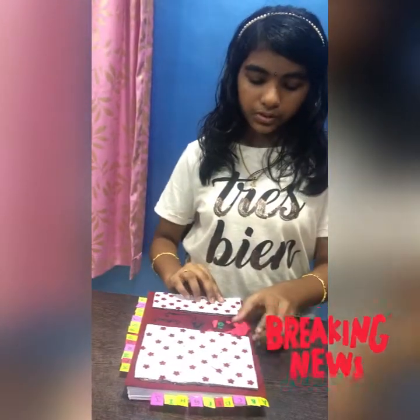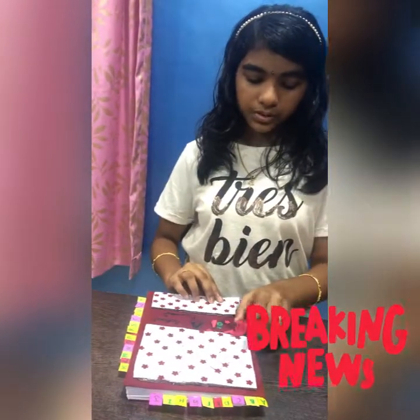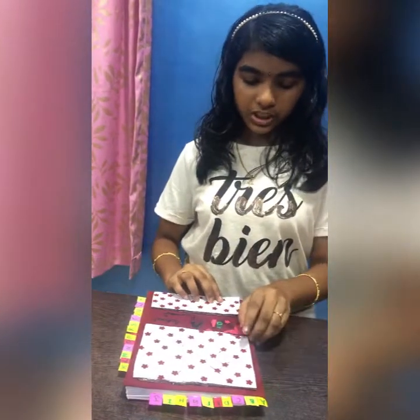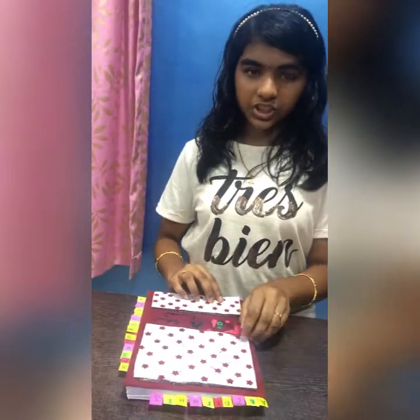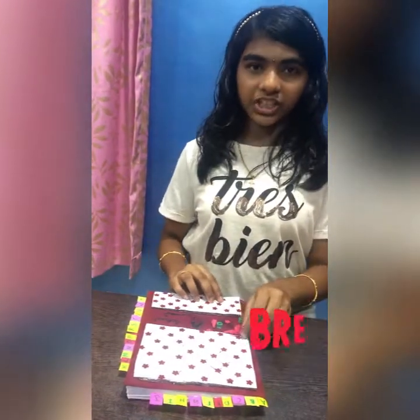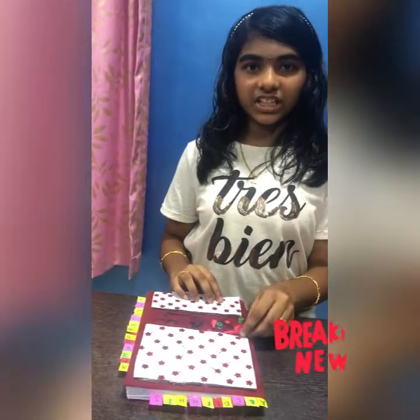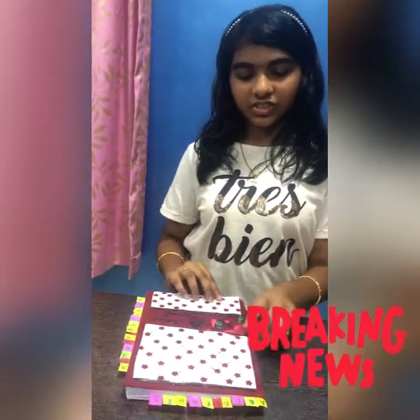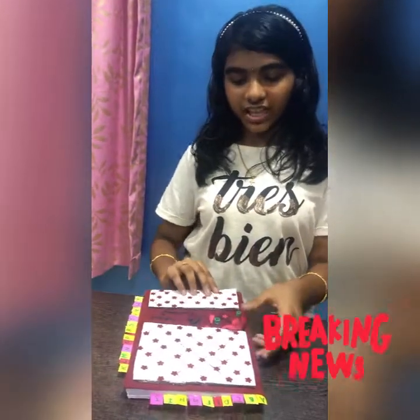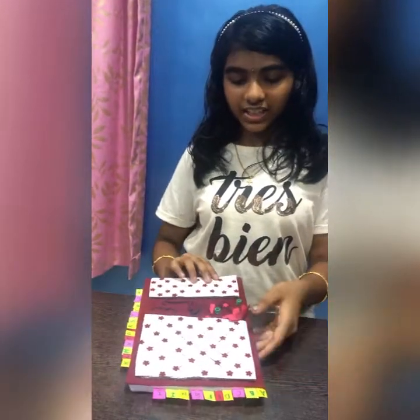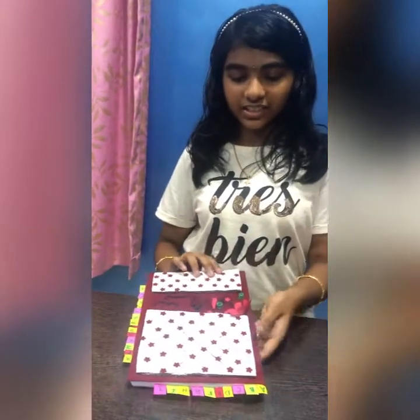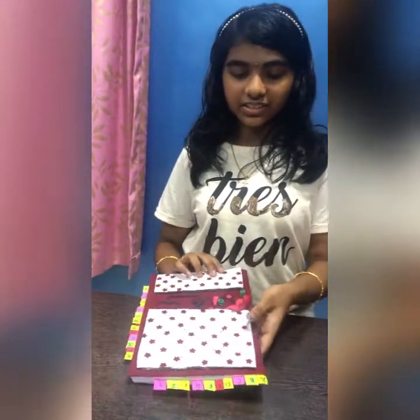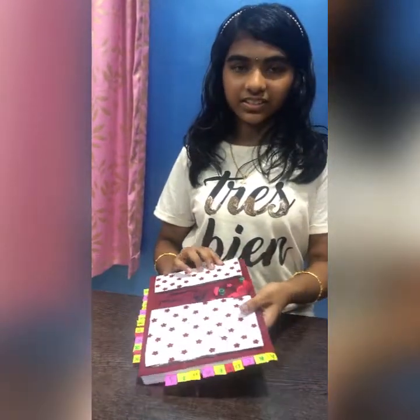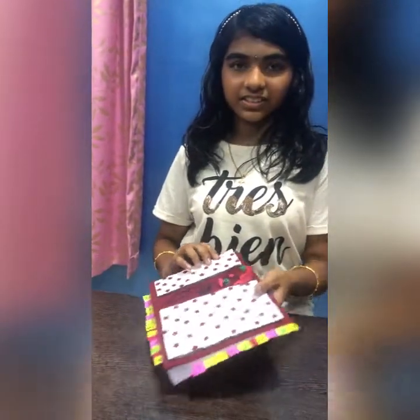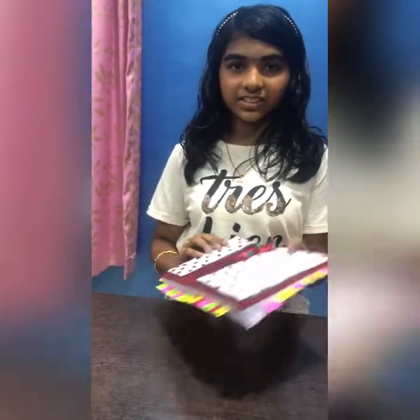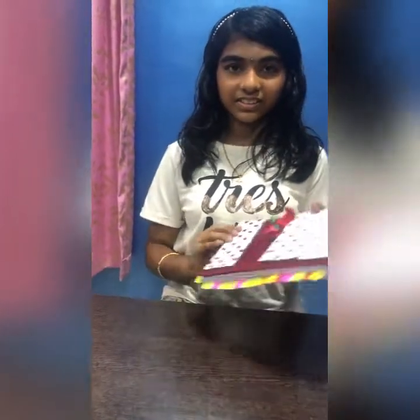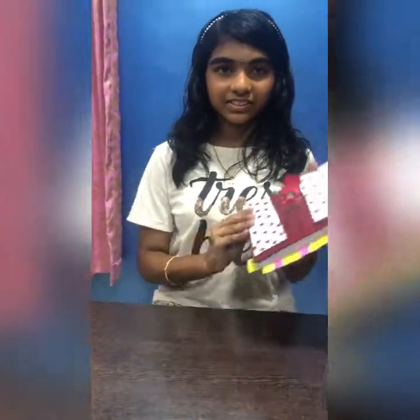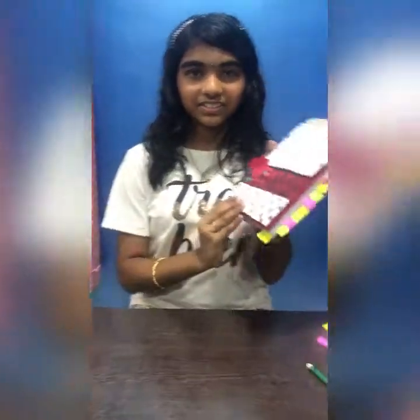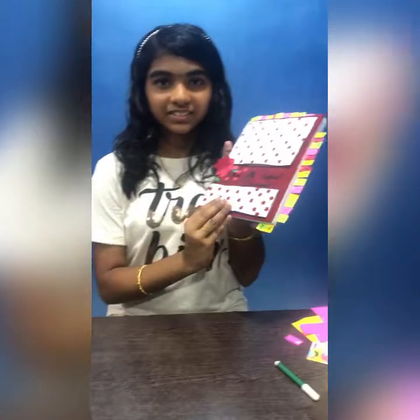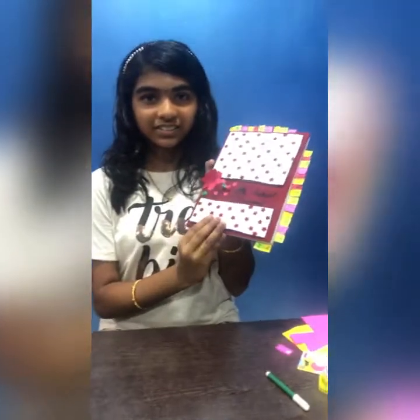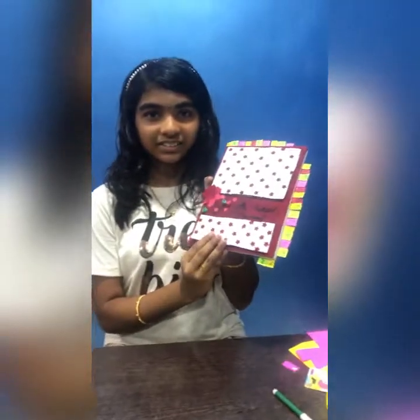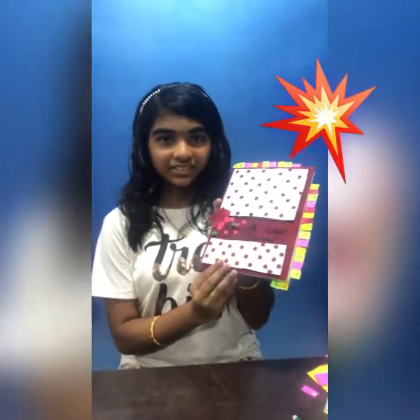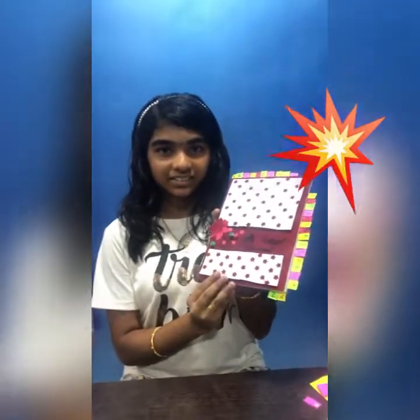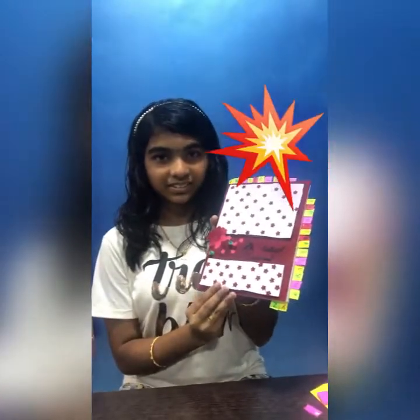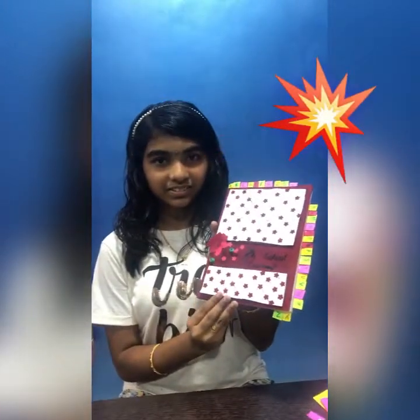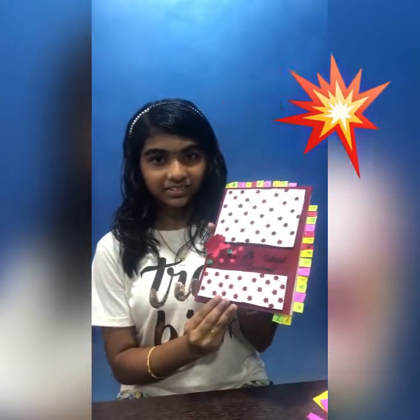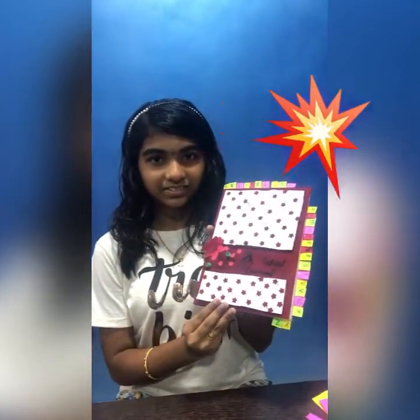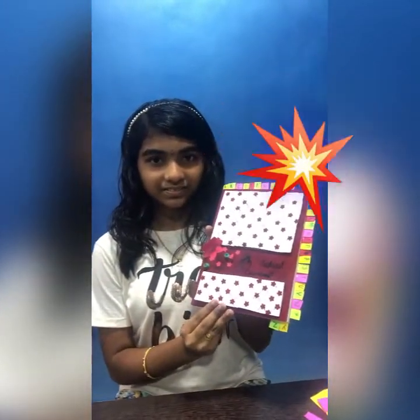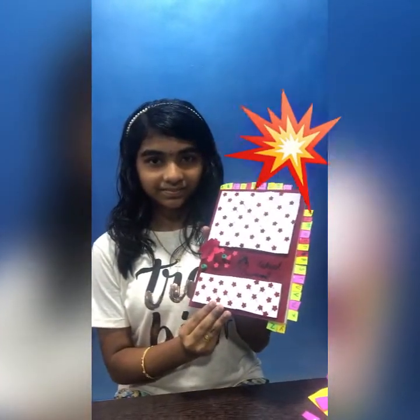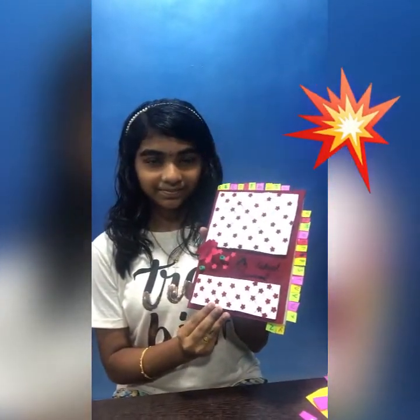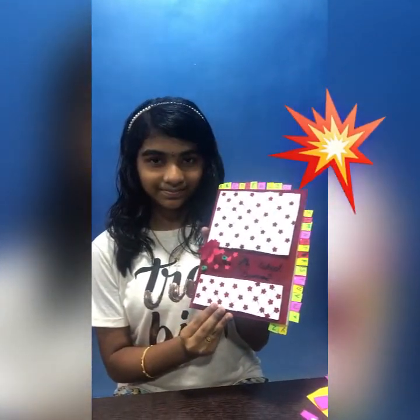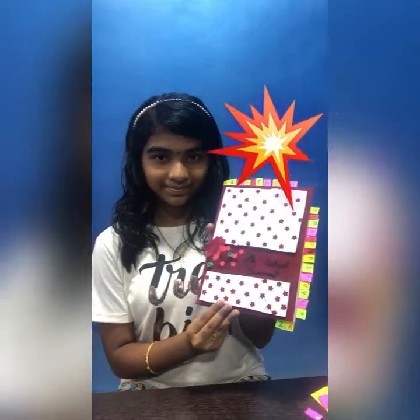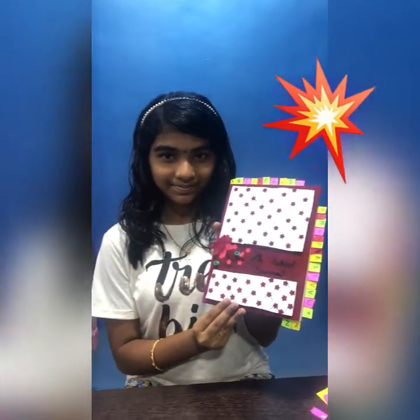At last we have finished — our beautiful dictionary is ready.